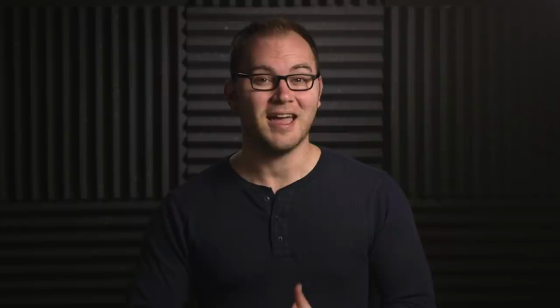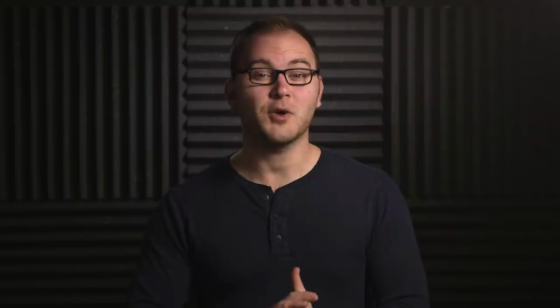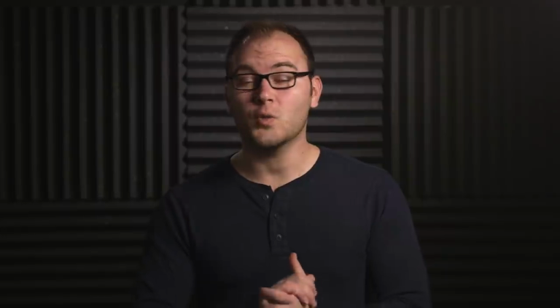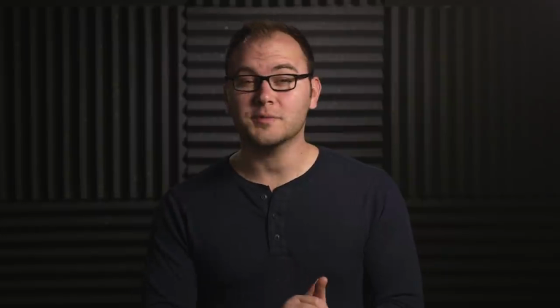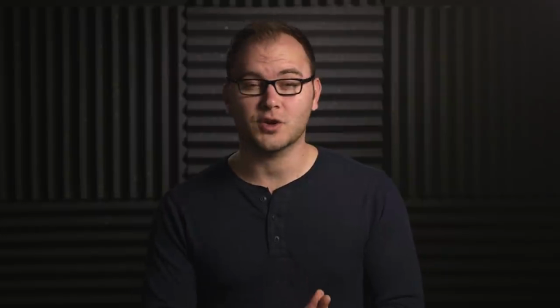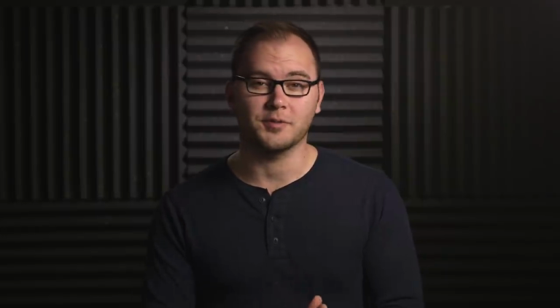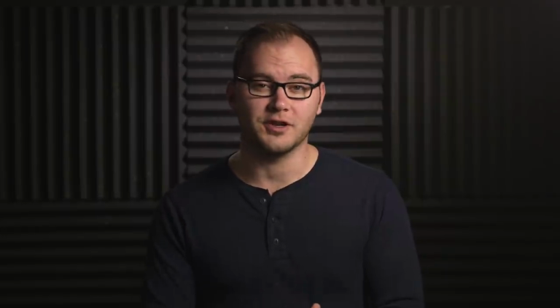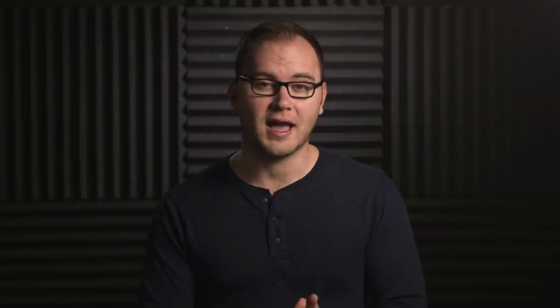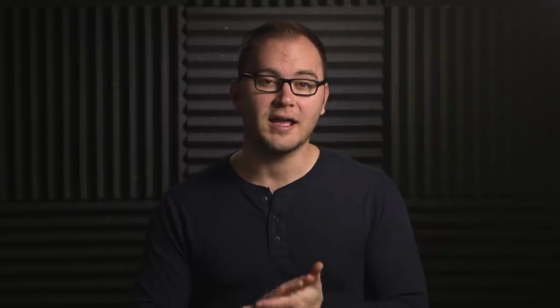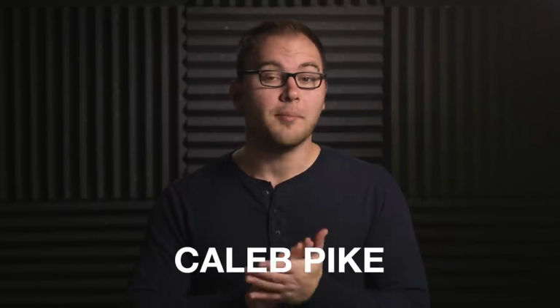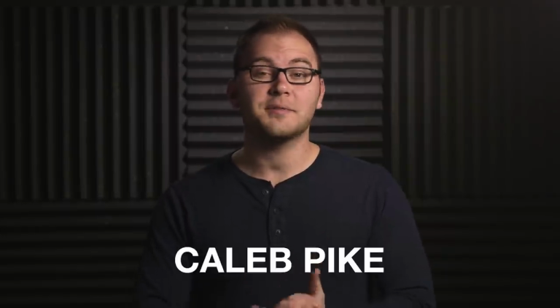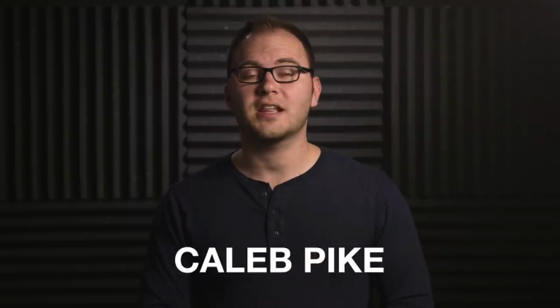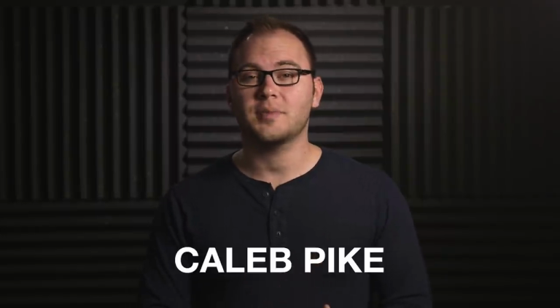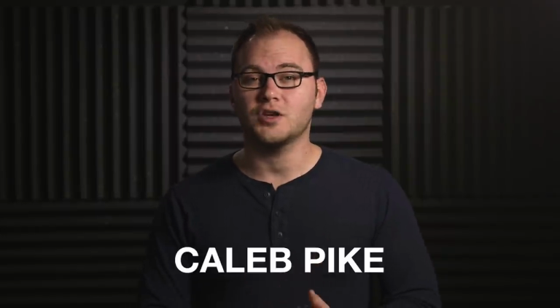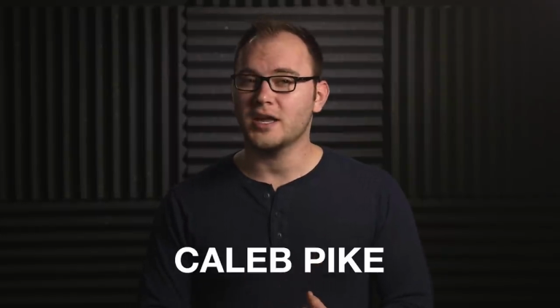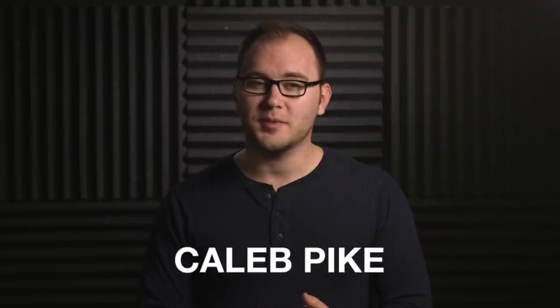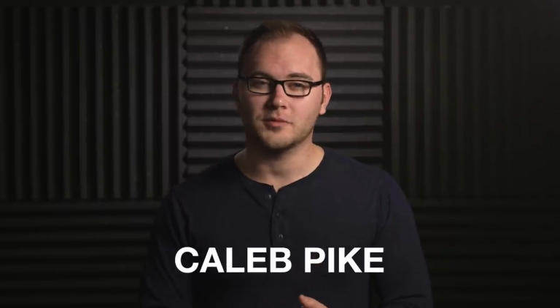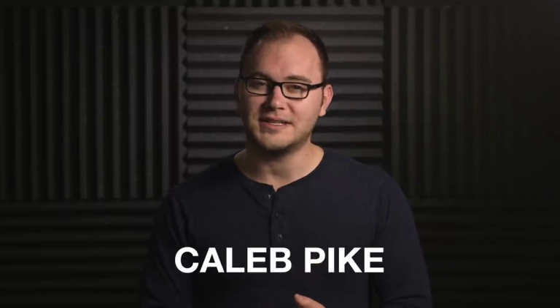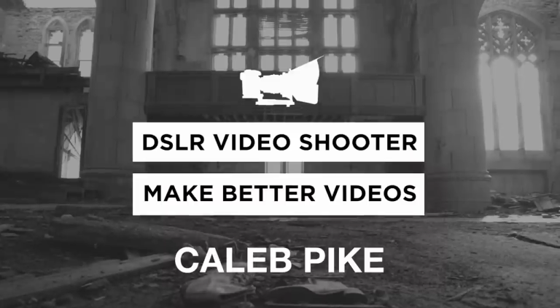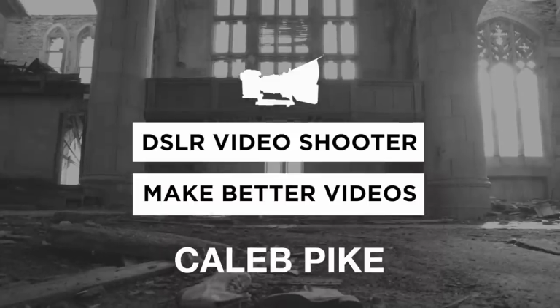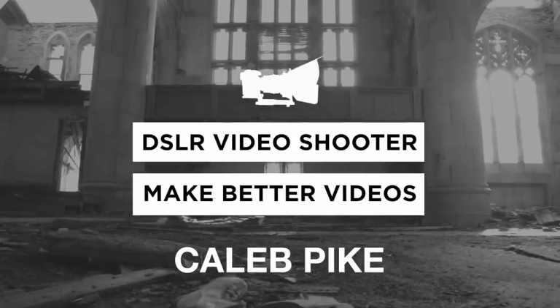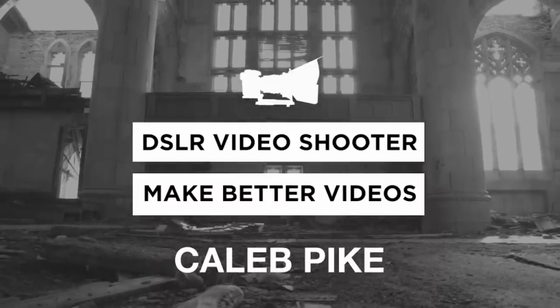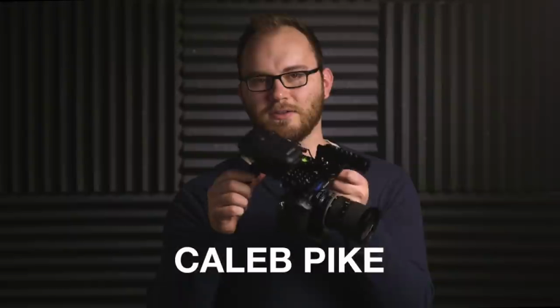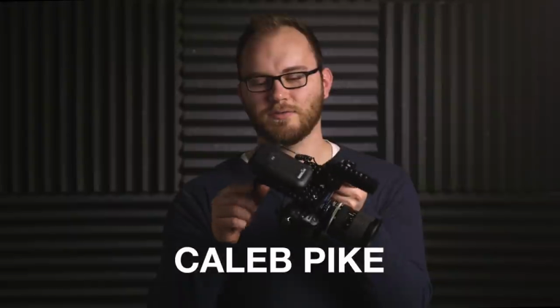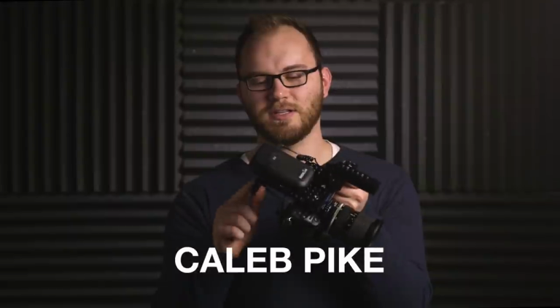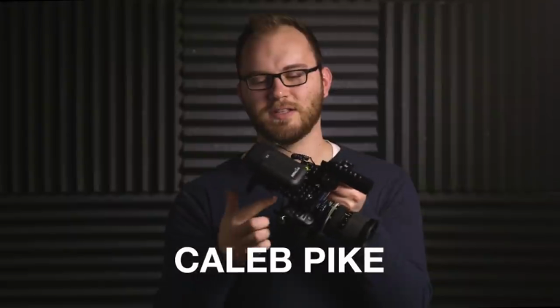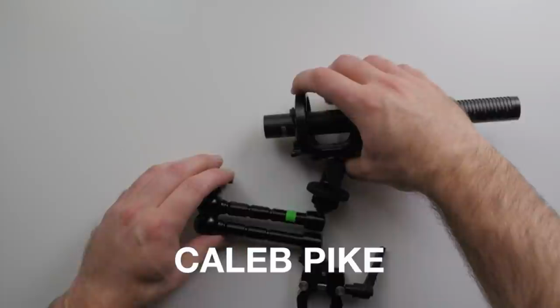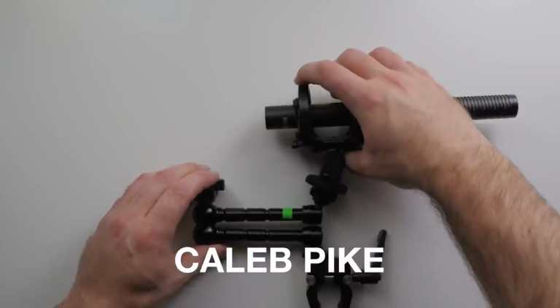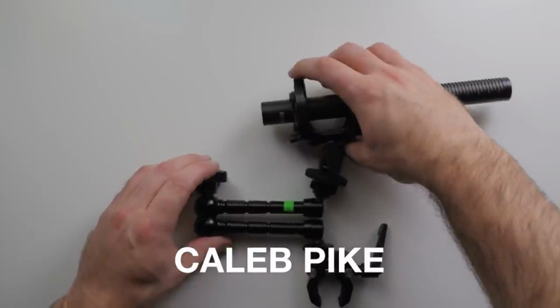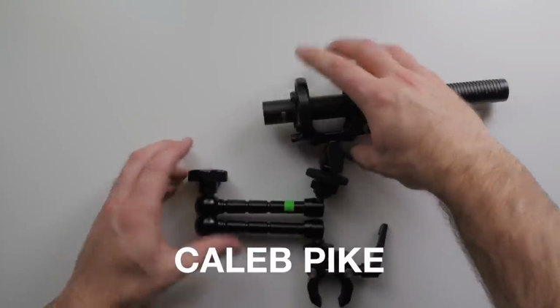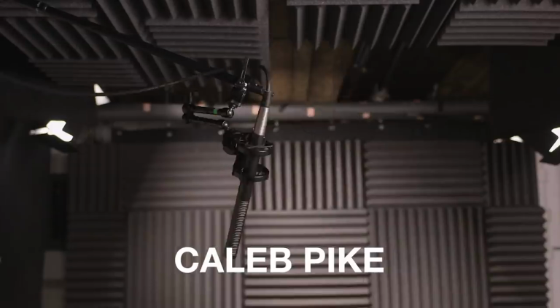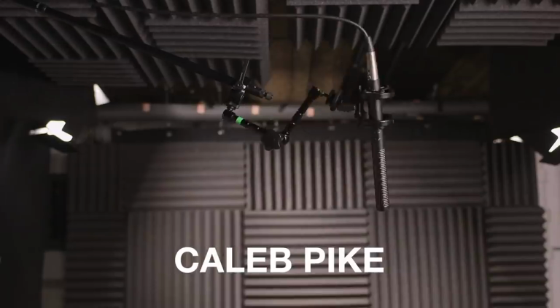Hello, and welcome to the corporate video guide. My name is Caleb Pike. You may know me from DSLR Video Shooter, where I do reviews and tutorials for filmmakers.